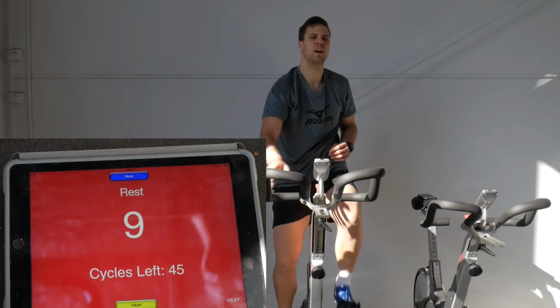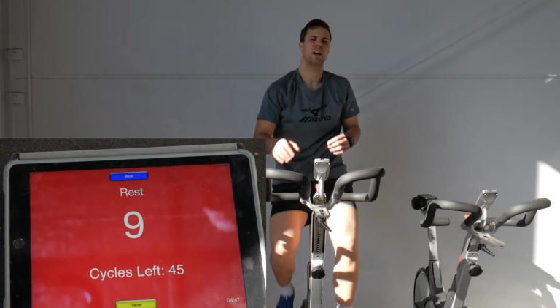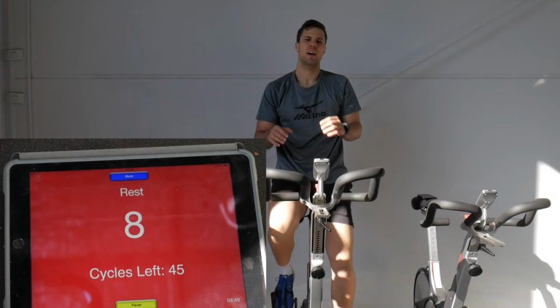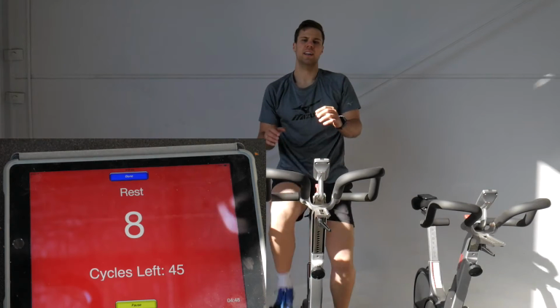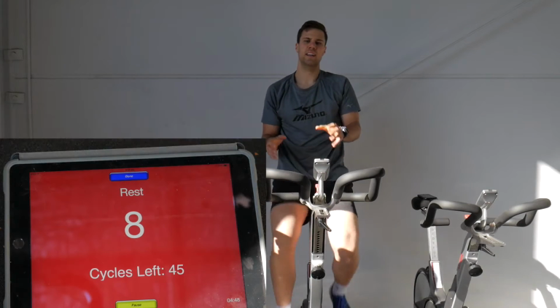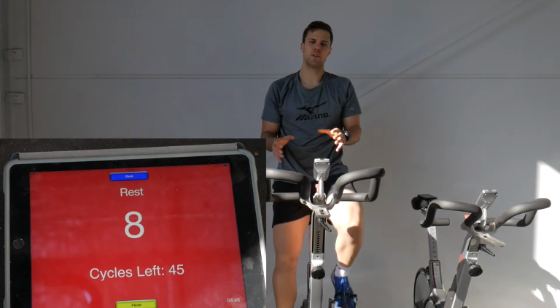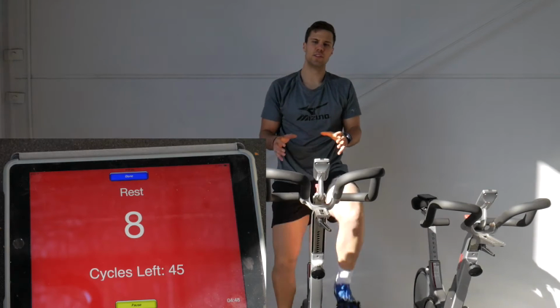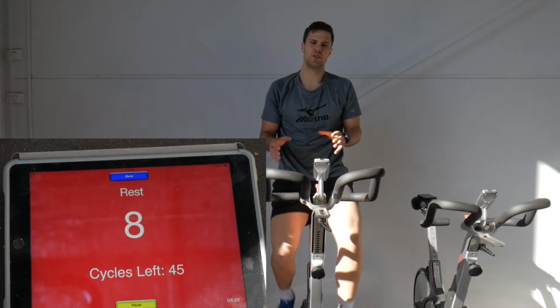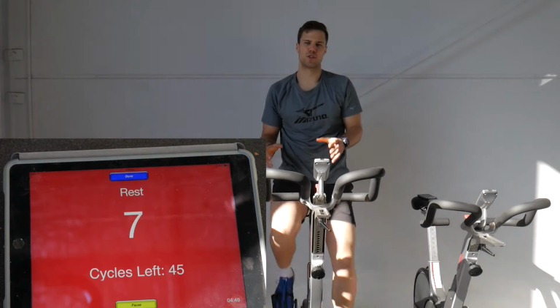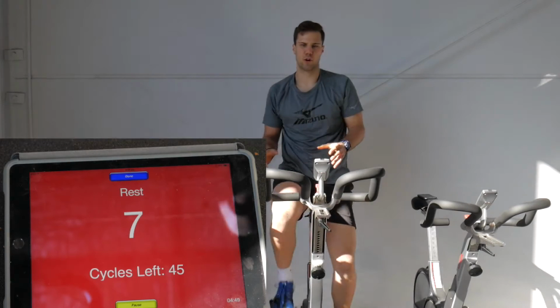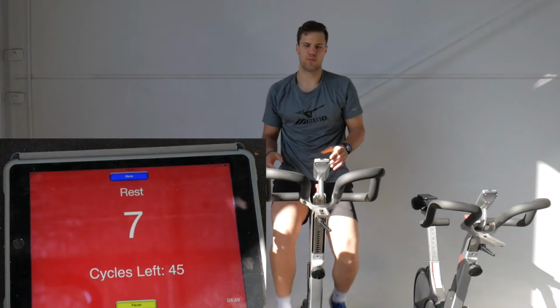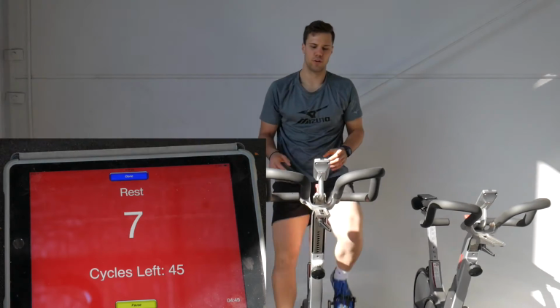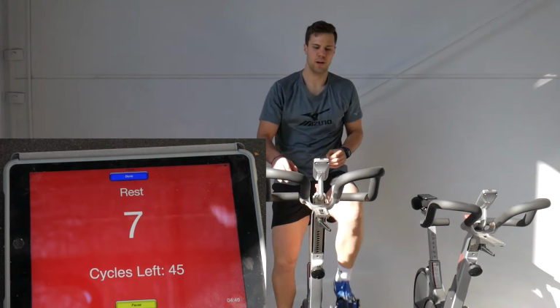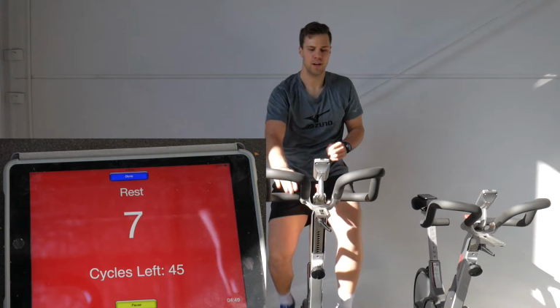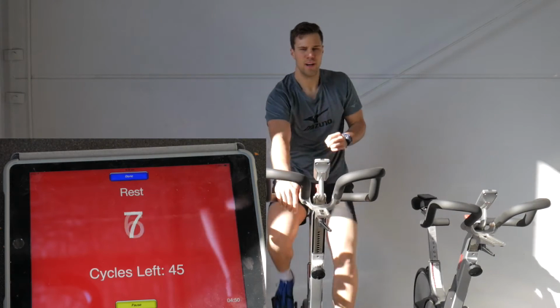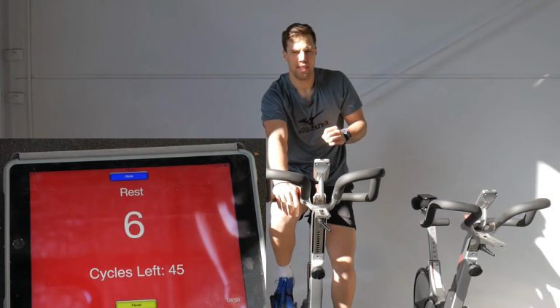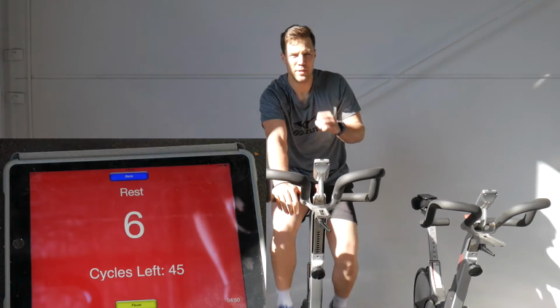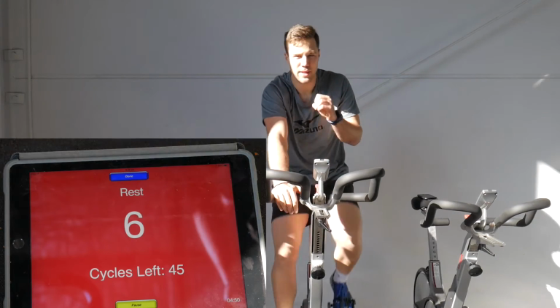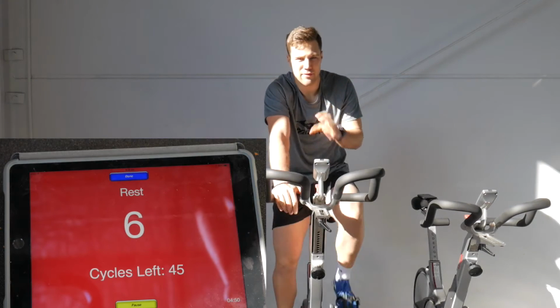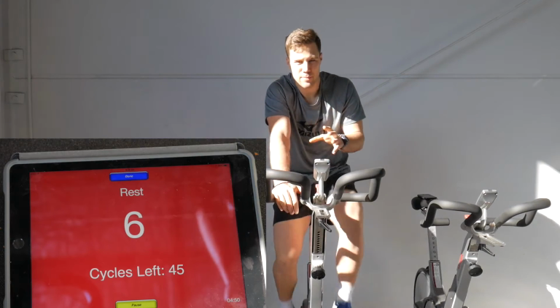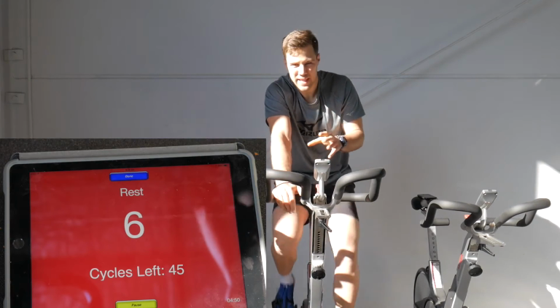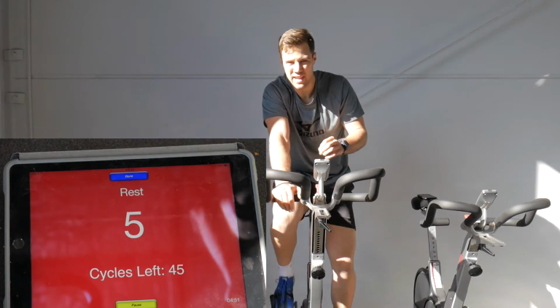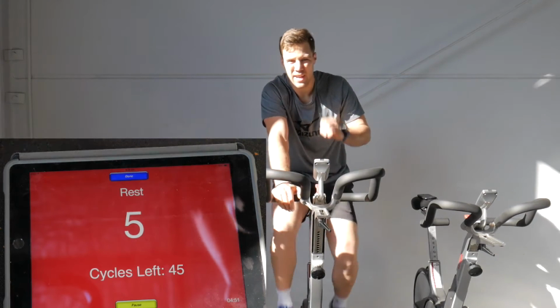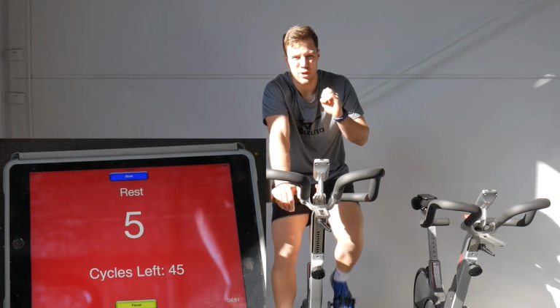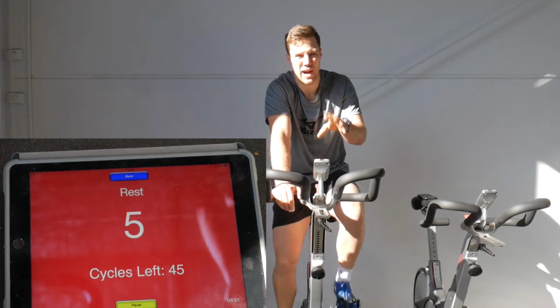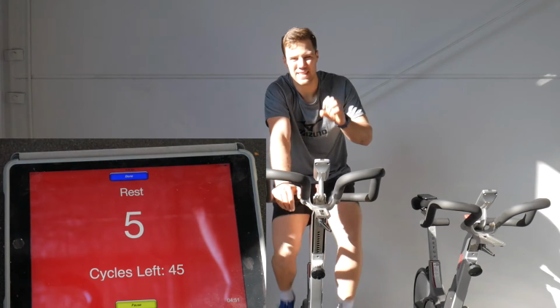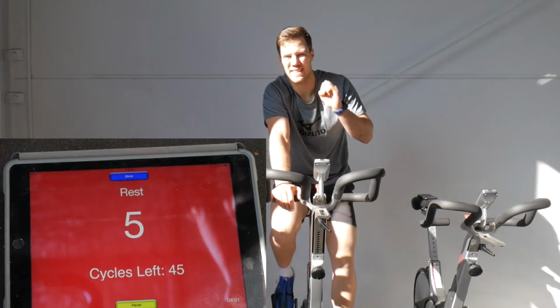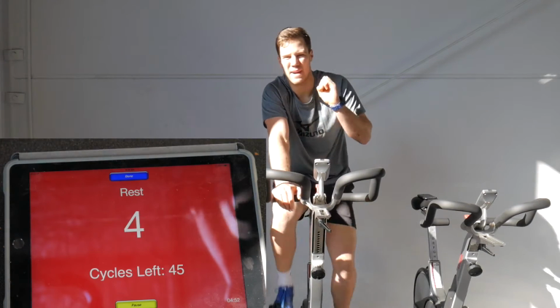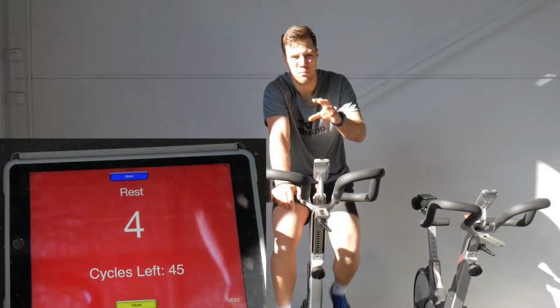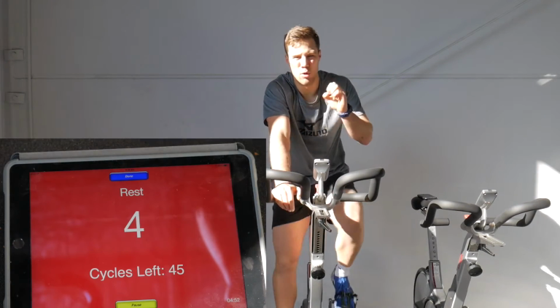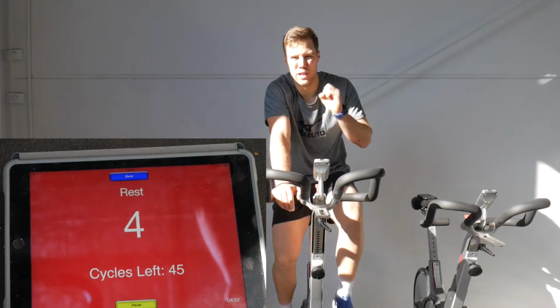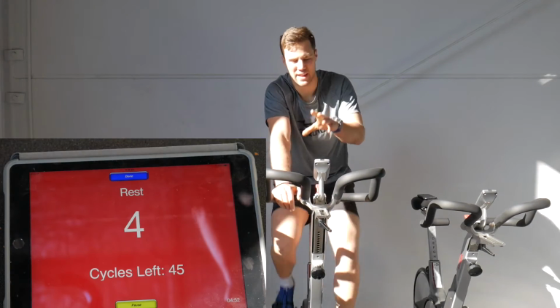It increases your stroke volume. That means with every beat, your heart sends out more blood.